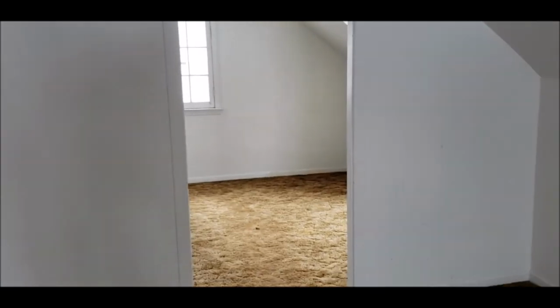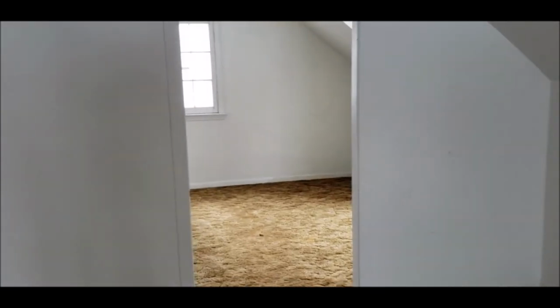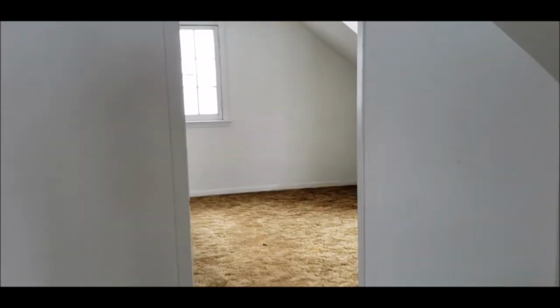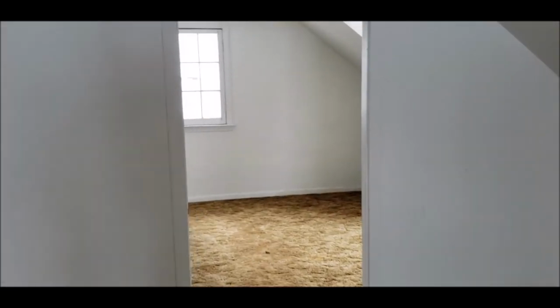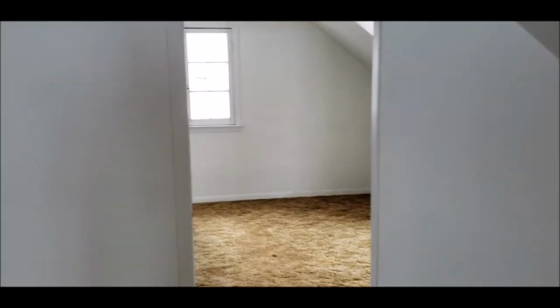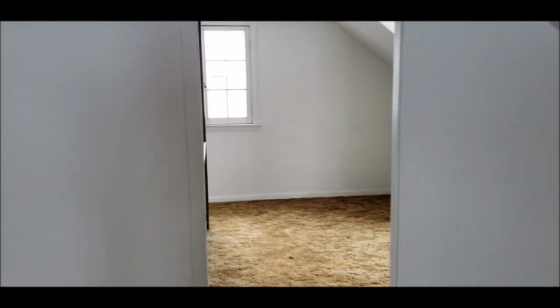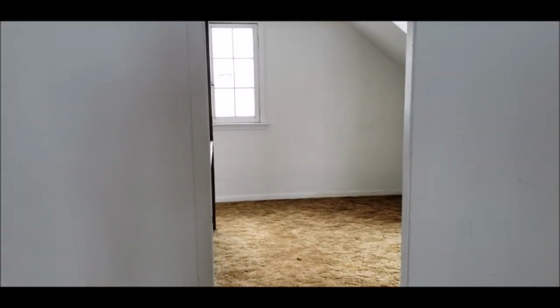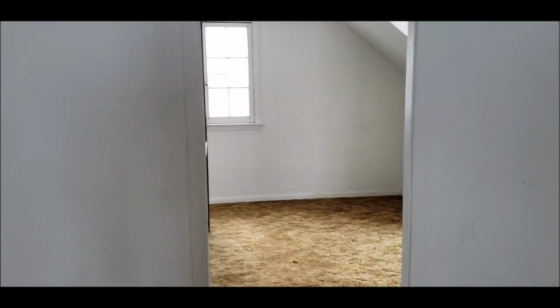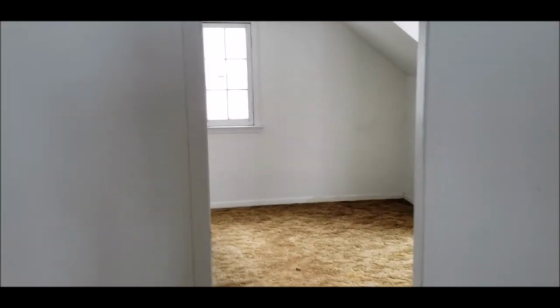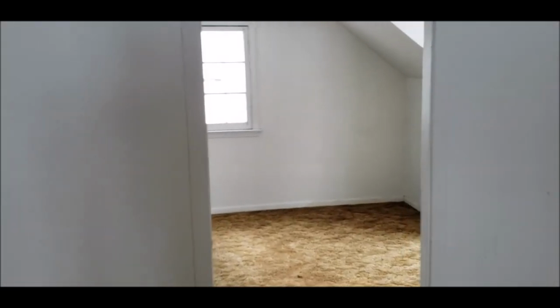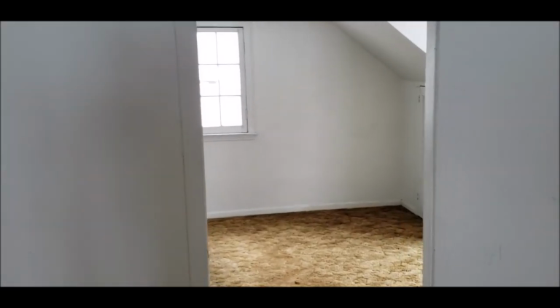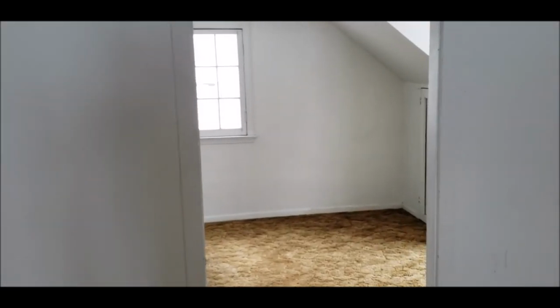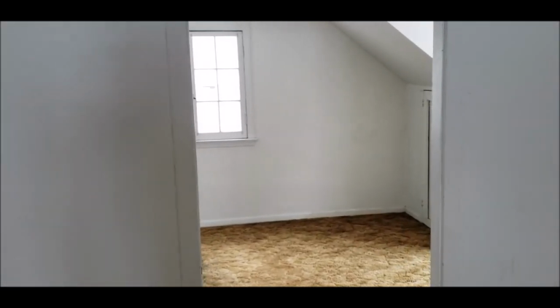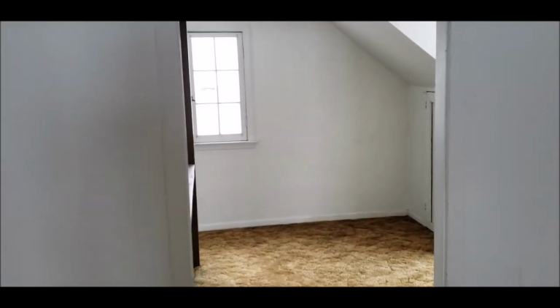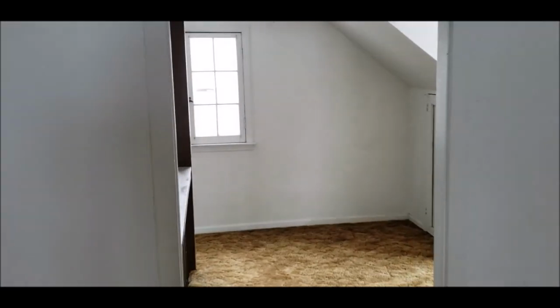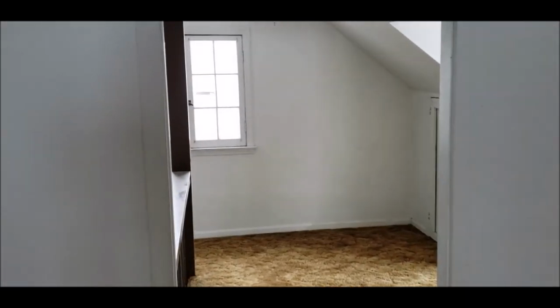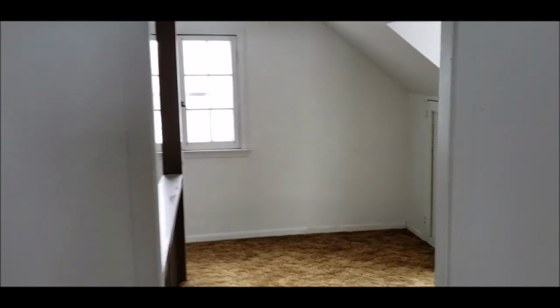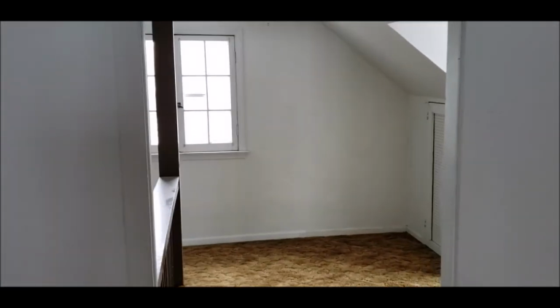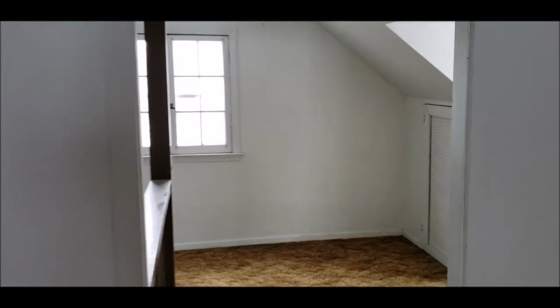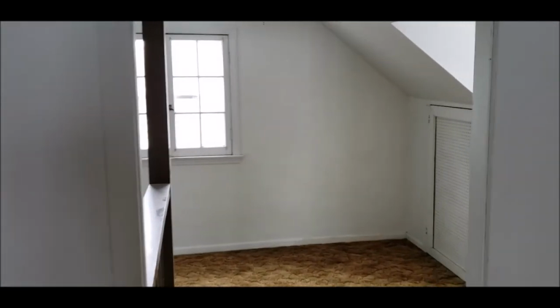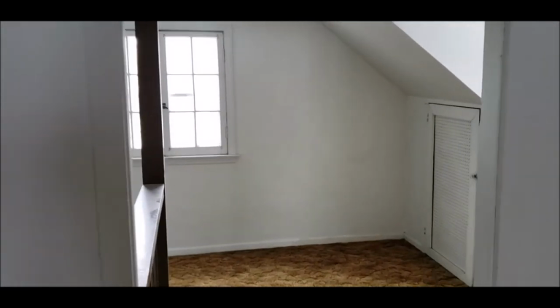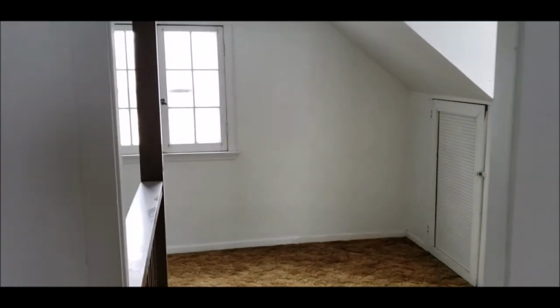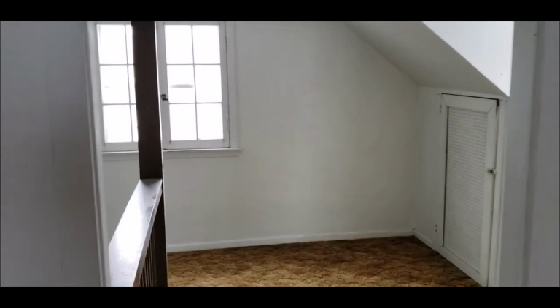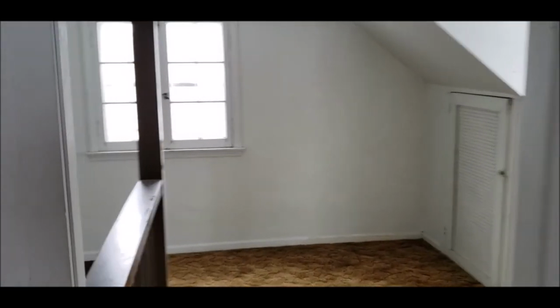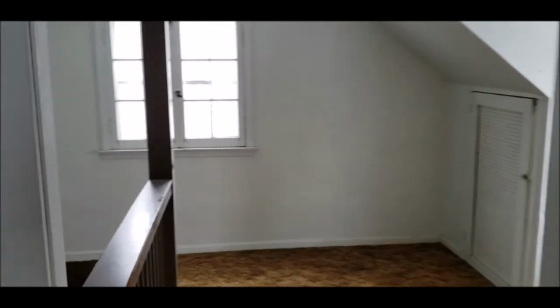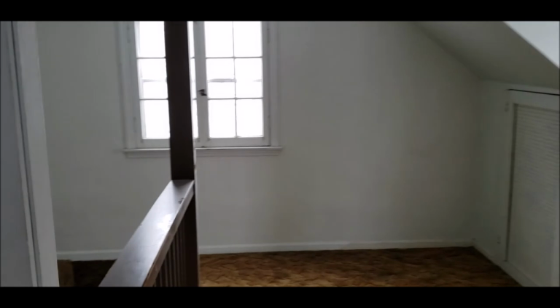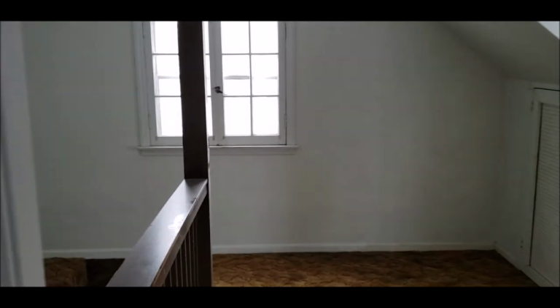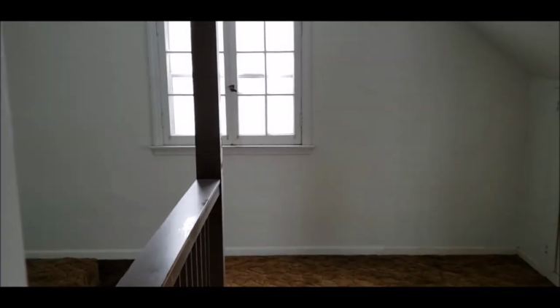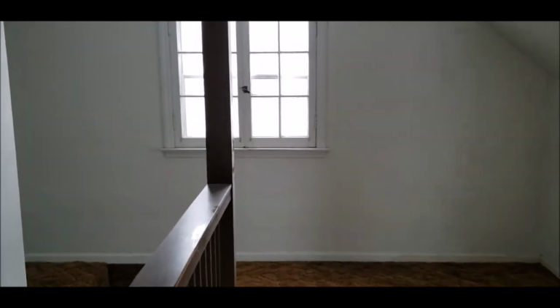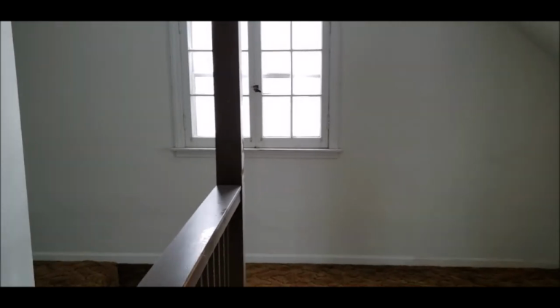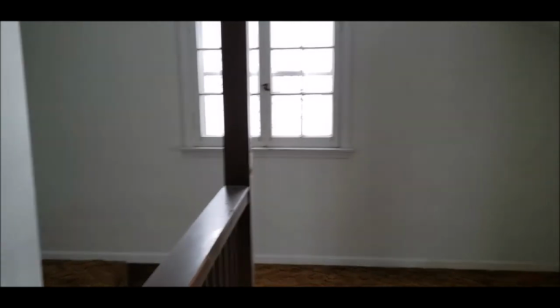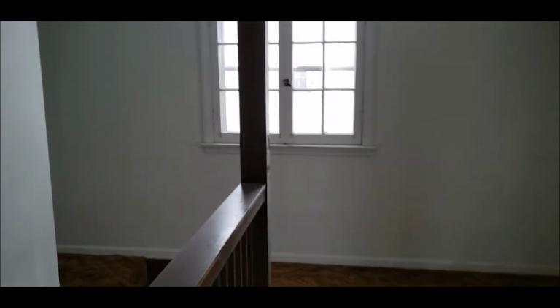Great opportunity to own here in Kettering. Schedule your showing today — this will not last long. Thanks for taking this tour.